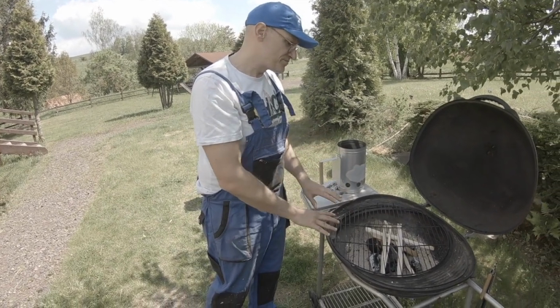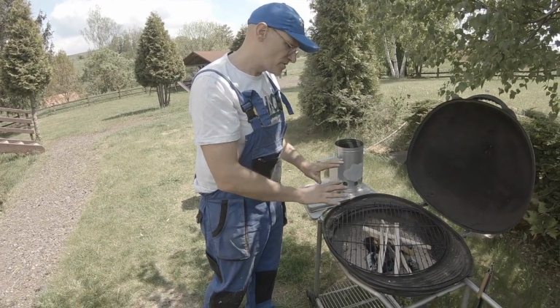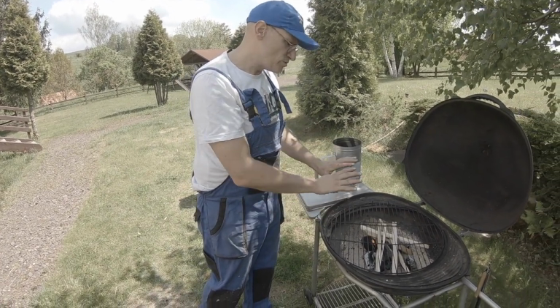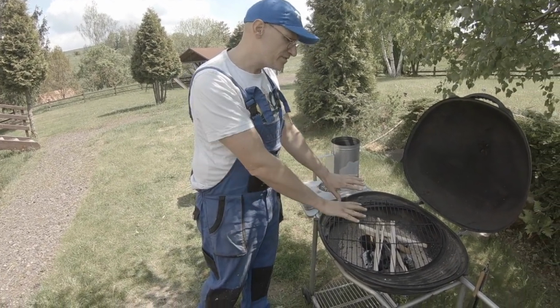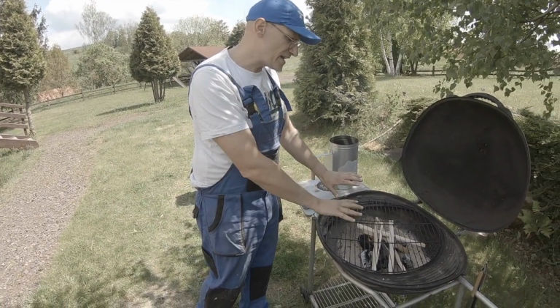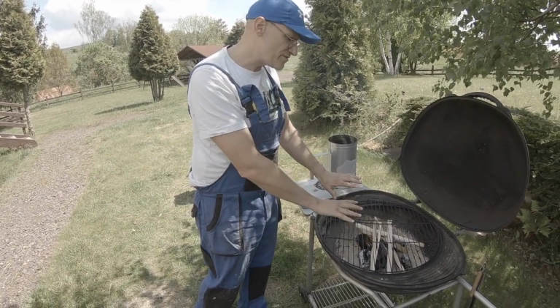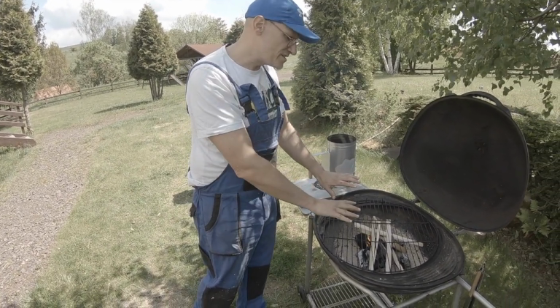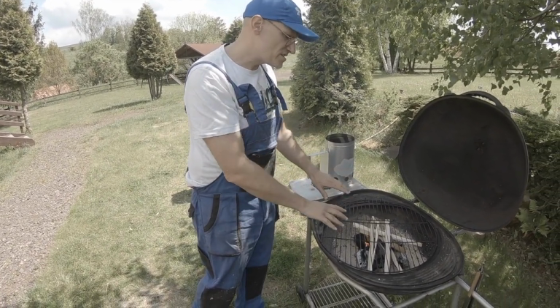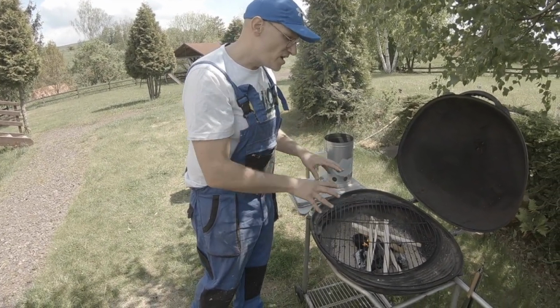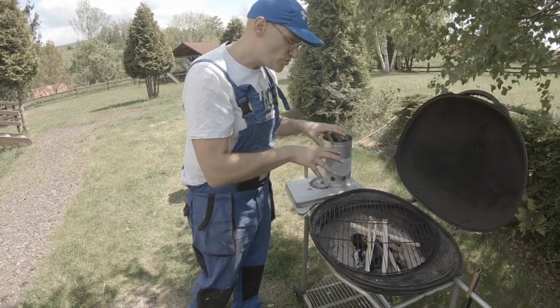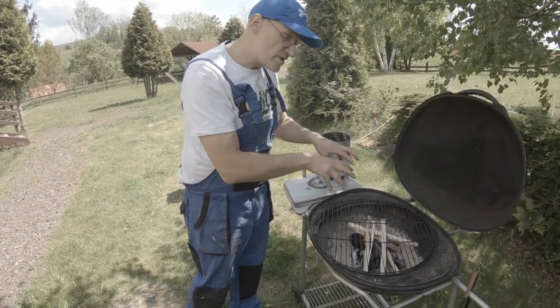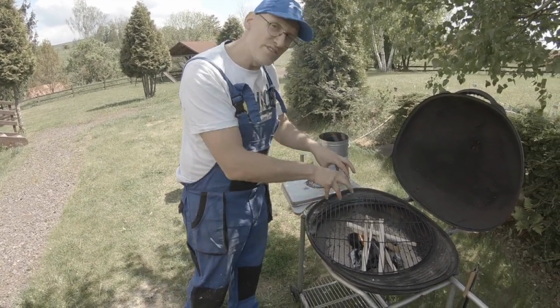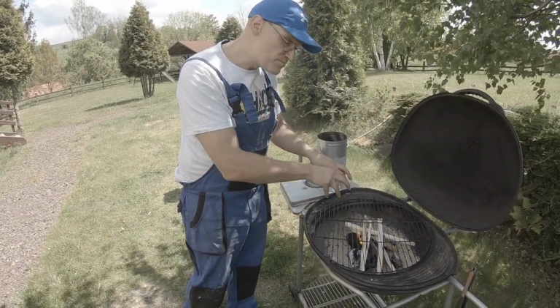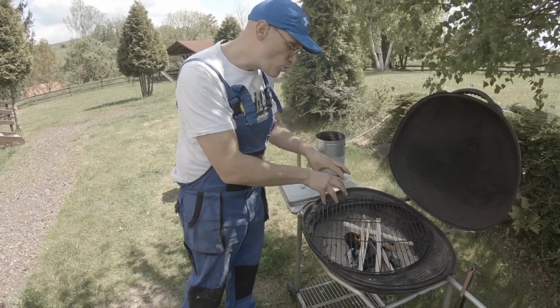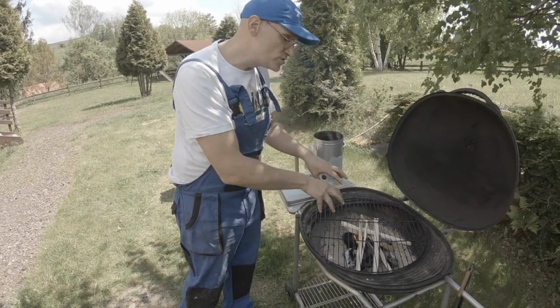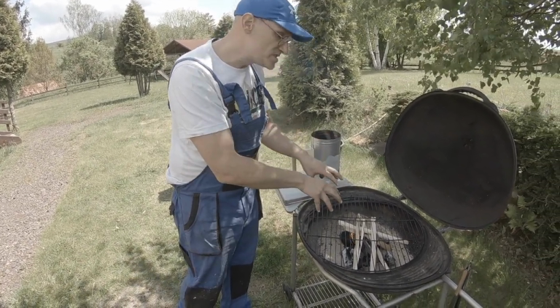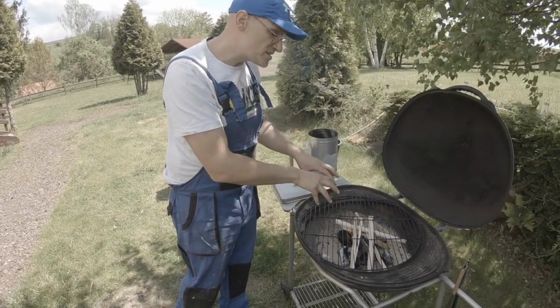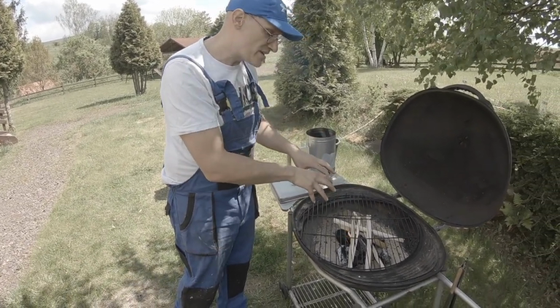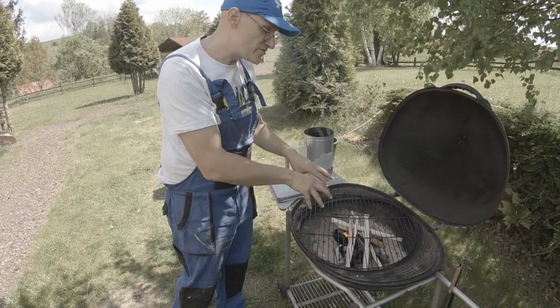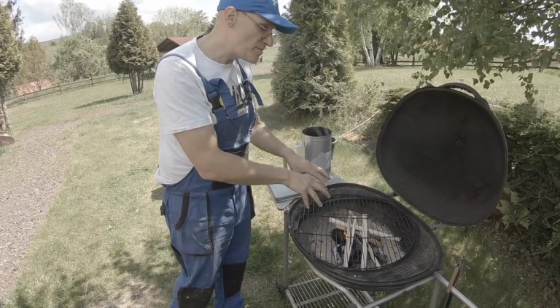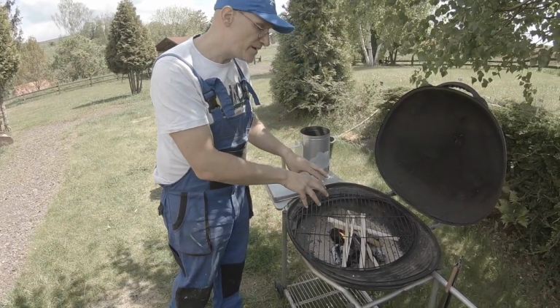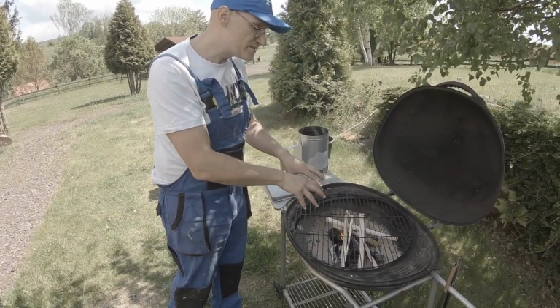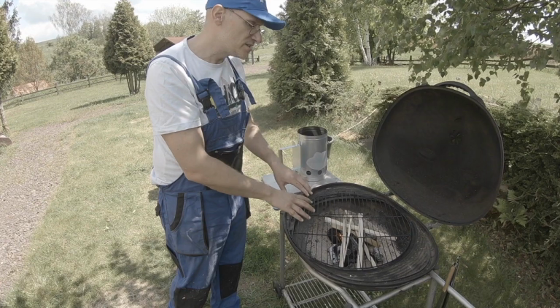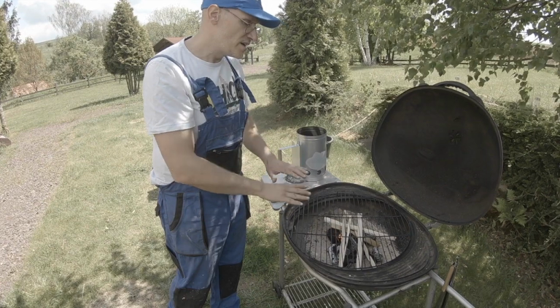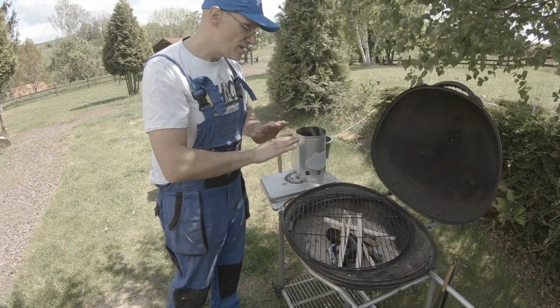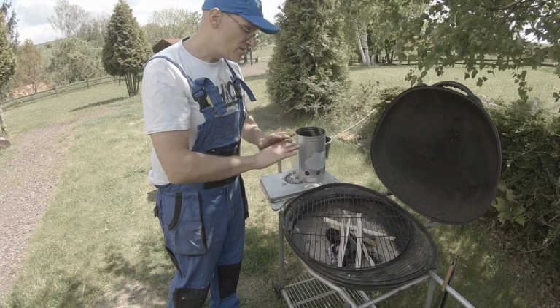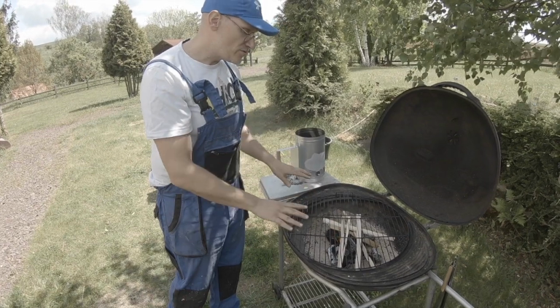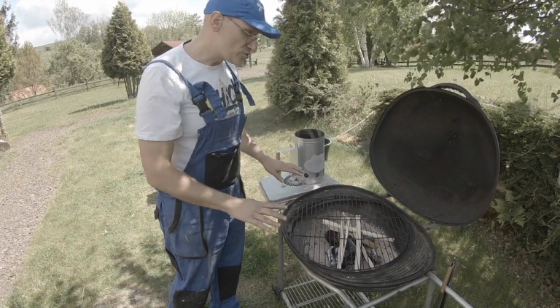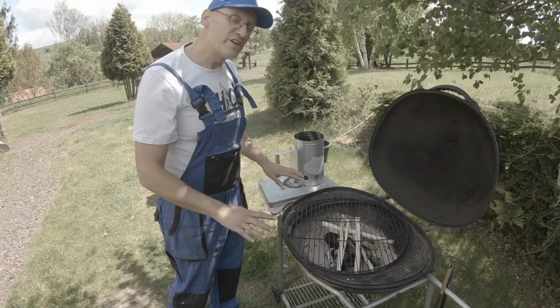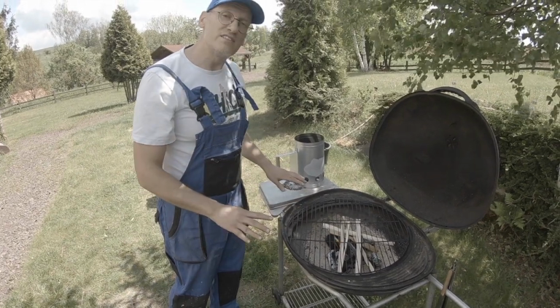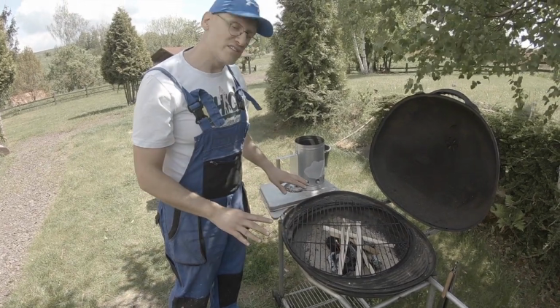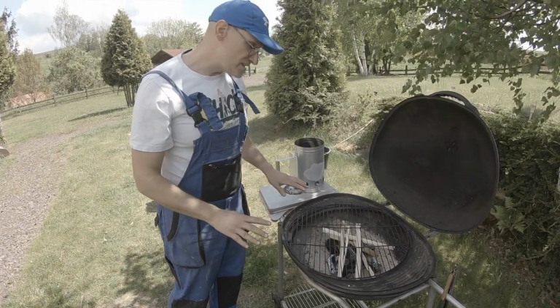Leave it like this. When the wood has been burned, your grill is ready.